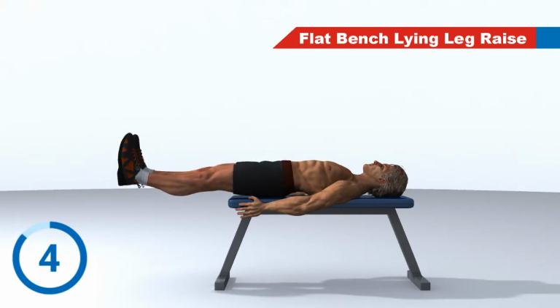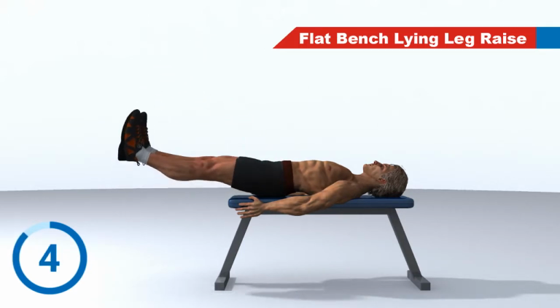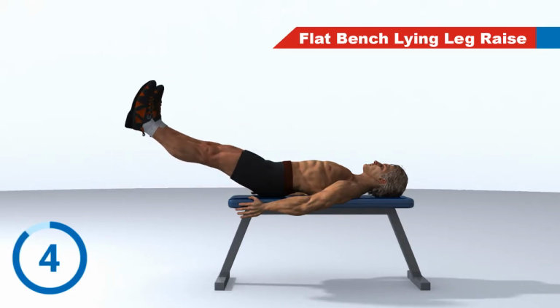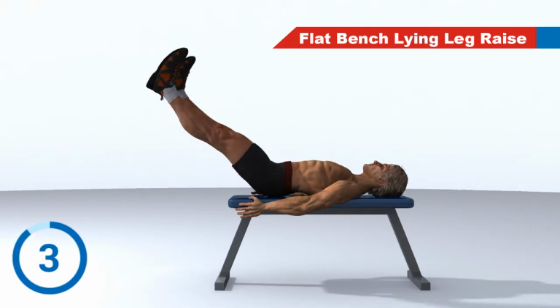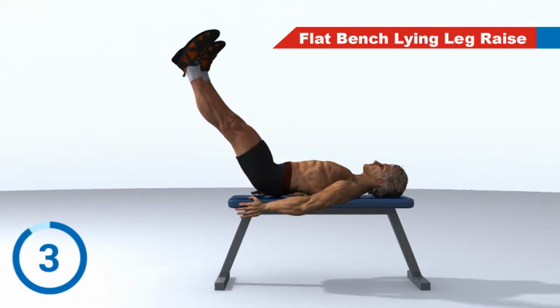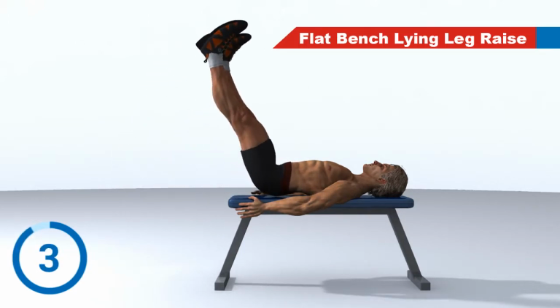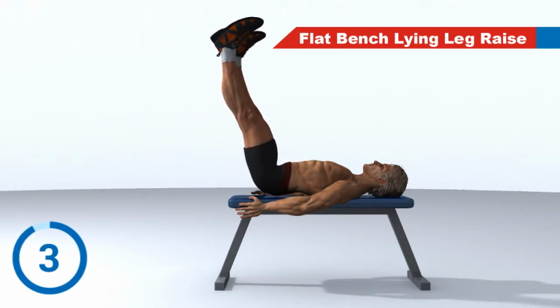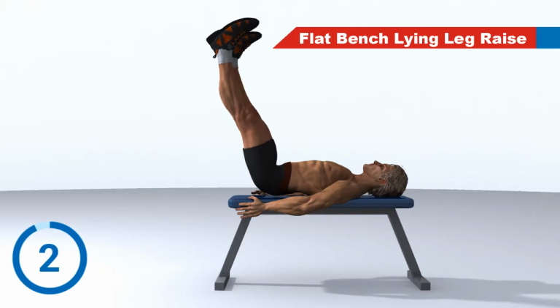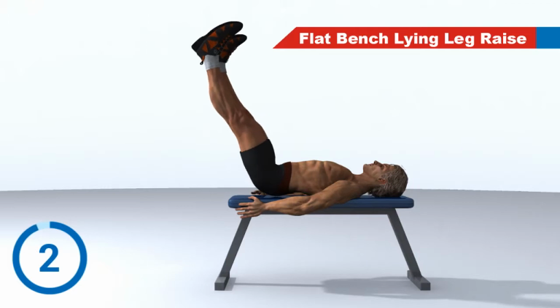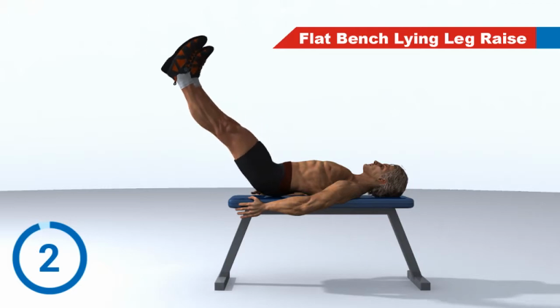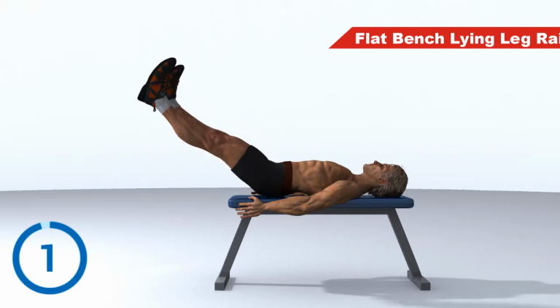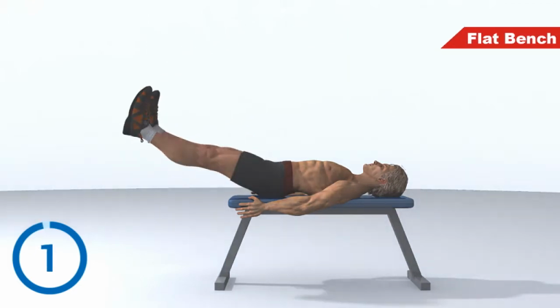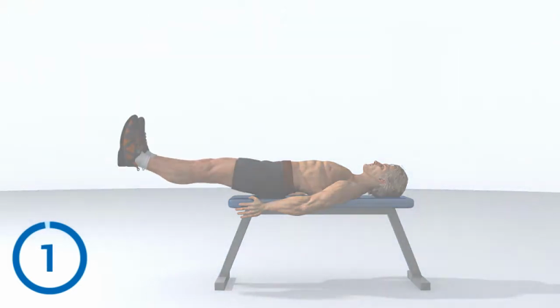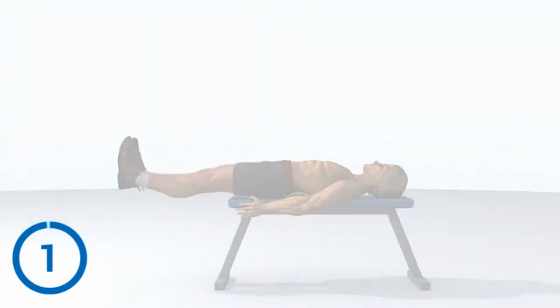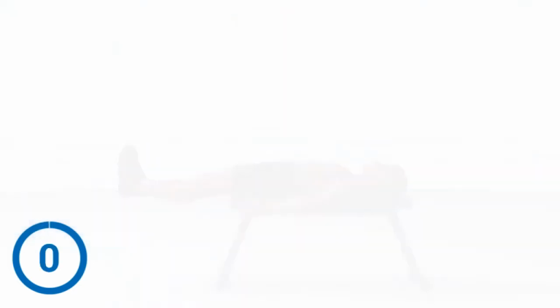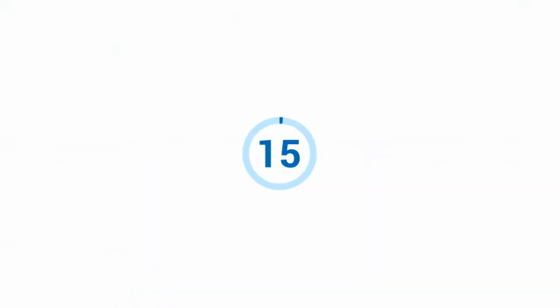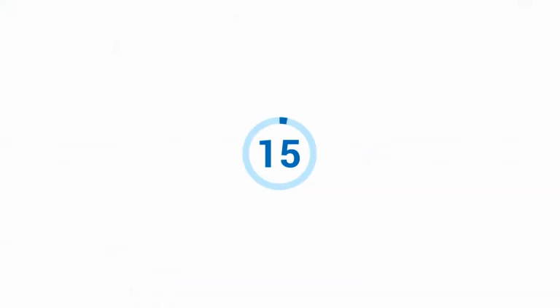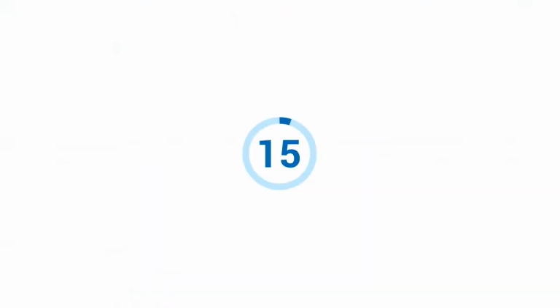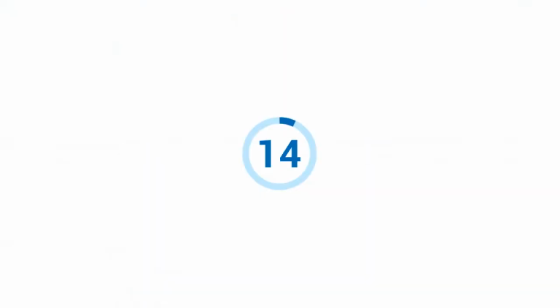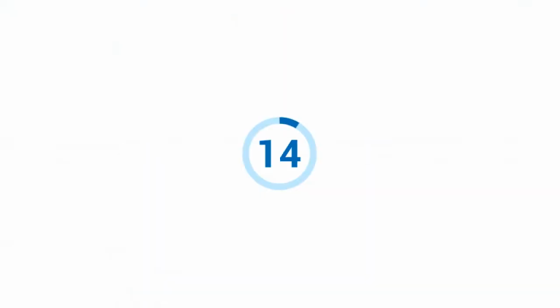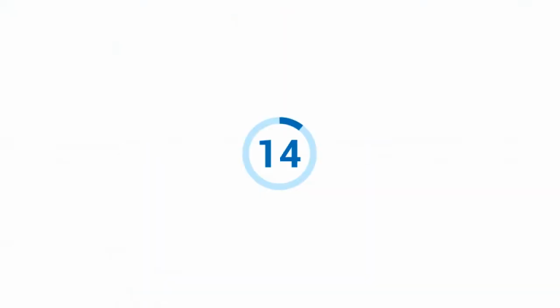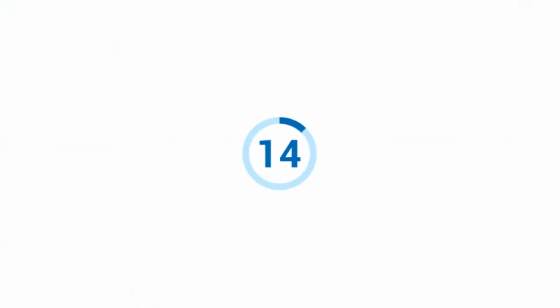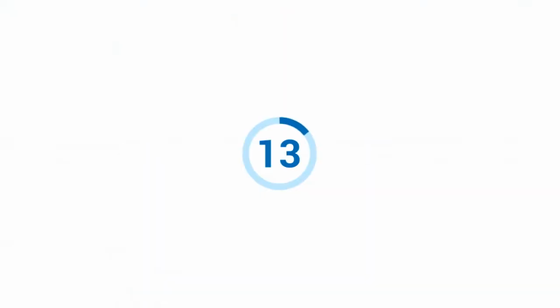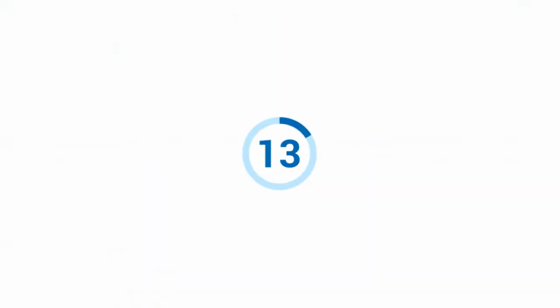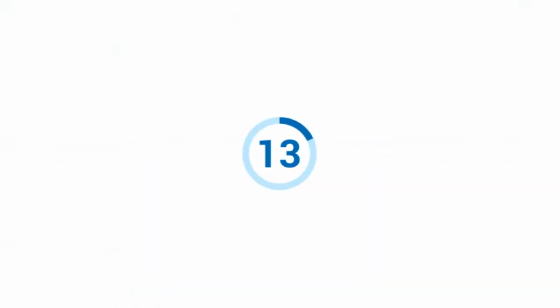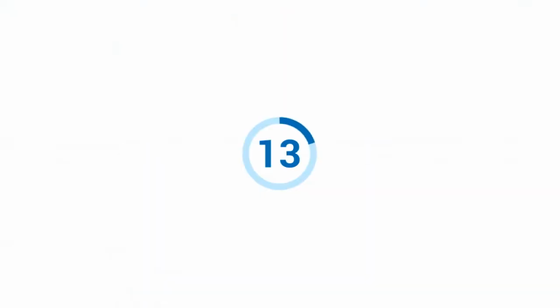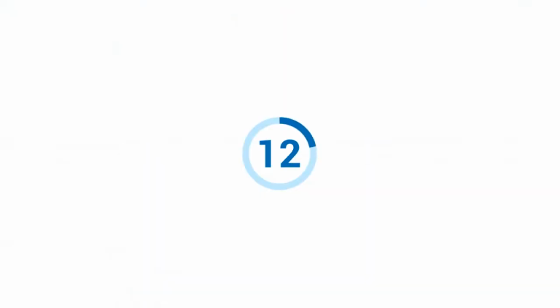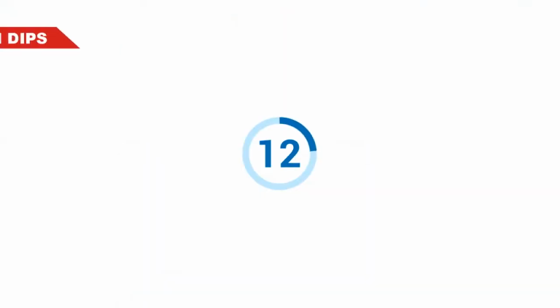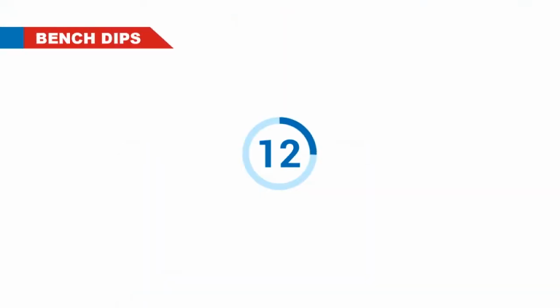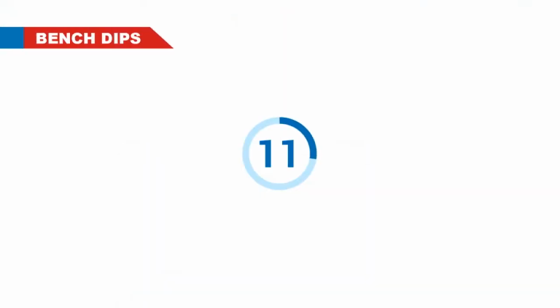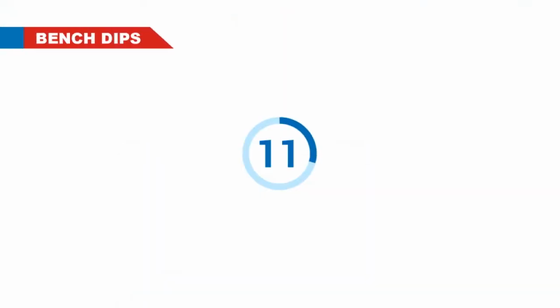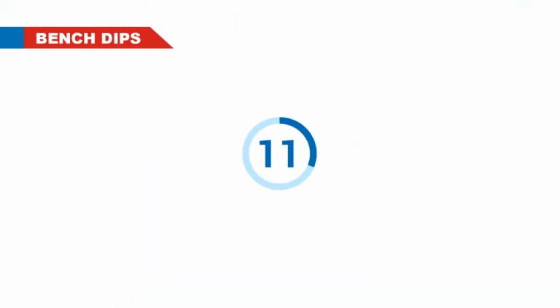3, 2, 1. Rest. Next Exercise: Bench Tips.